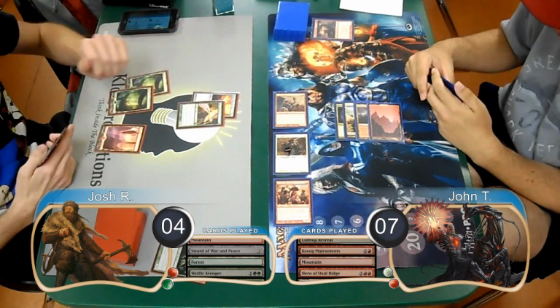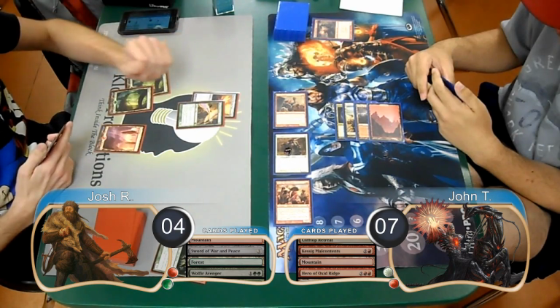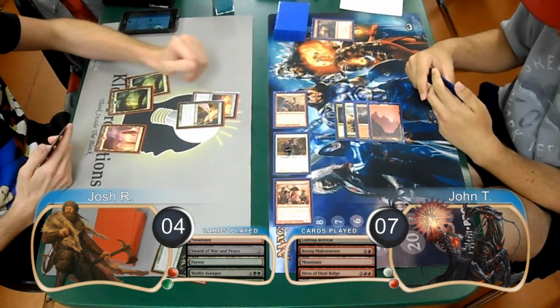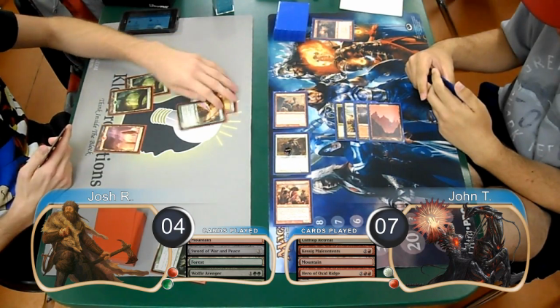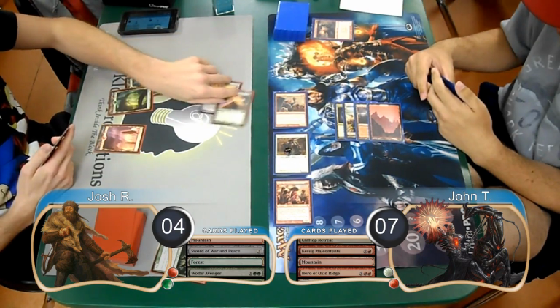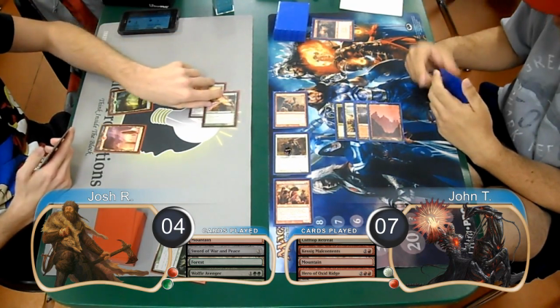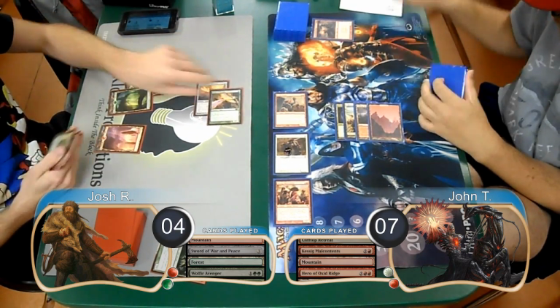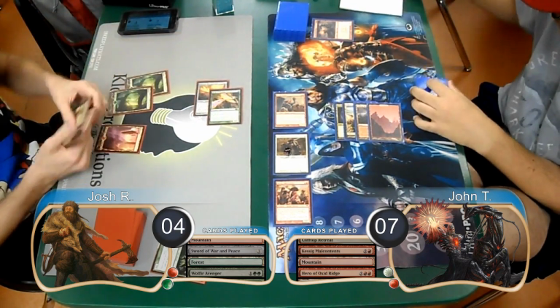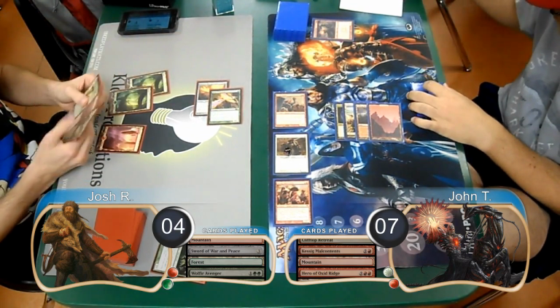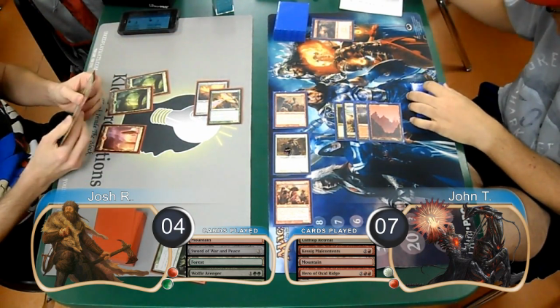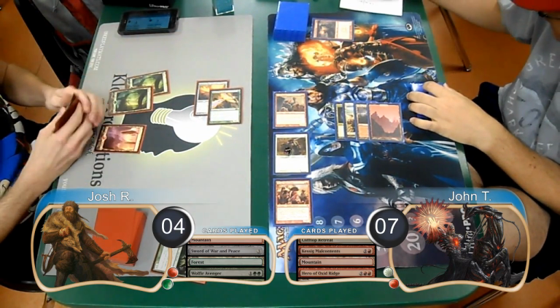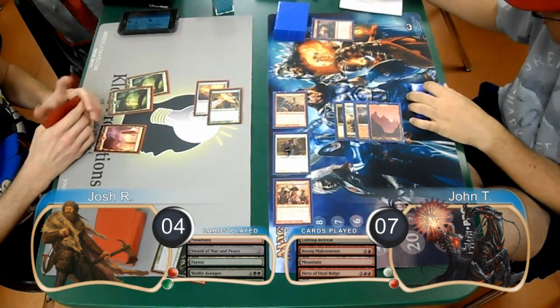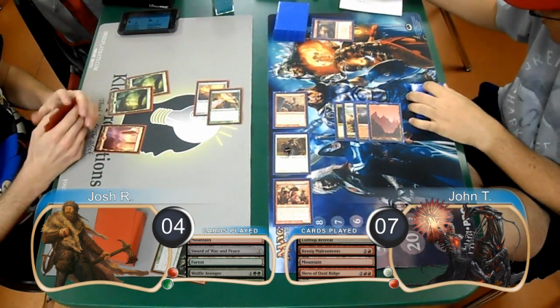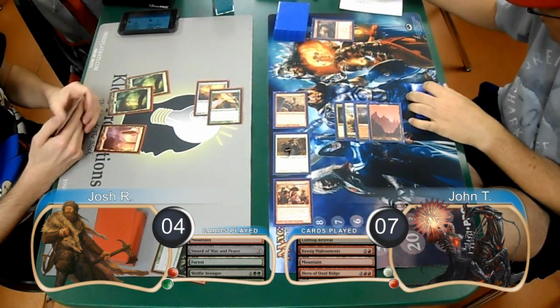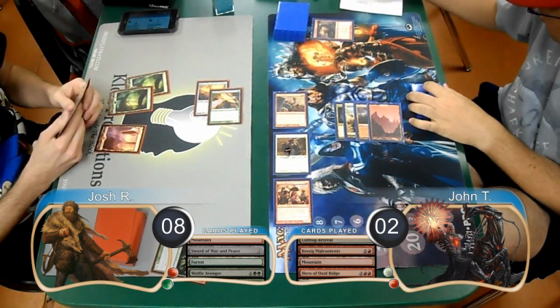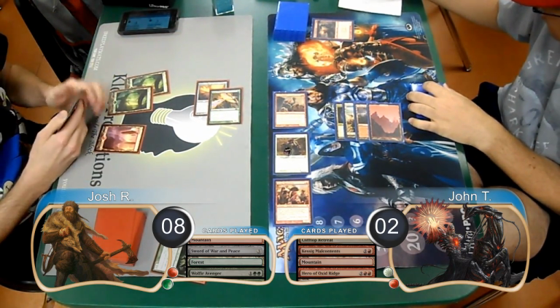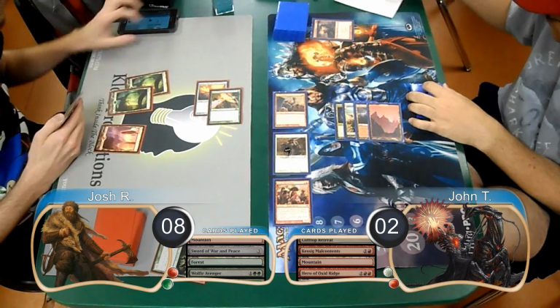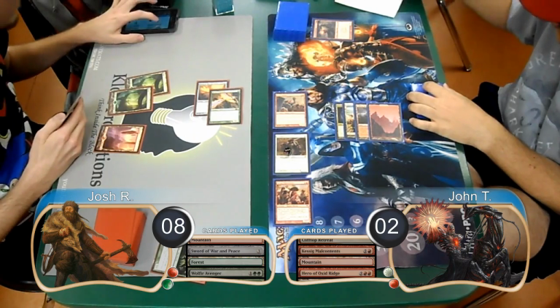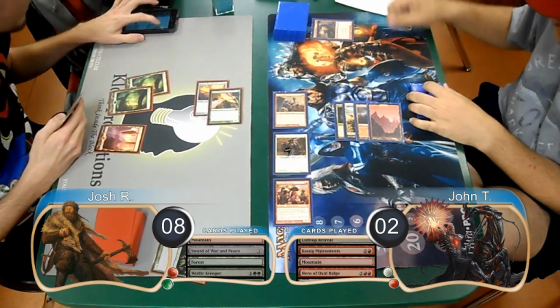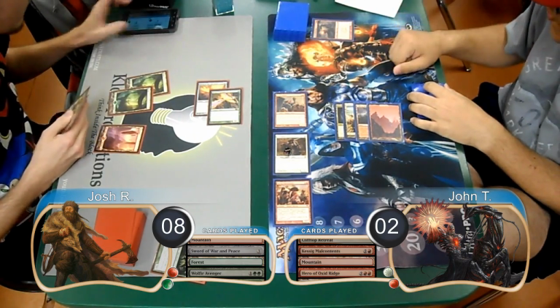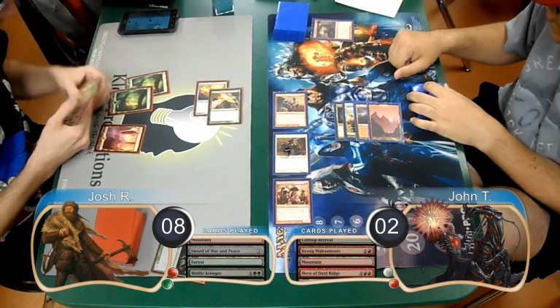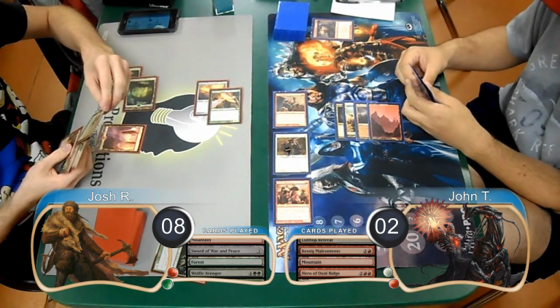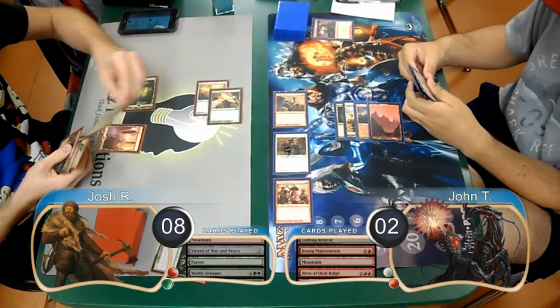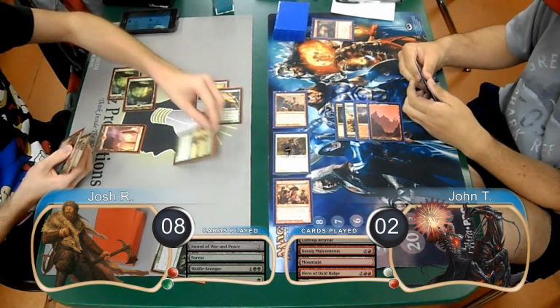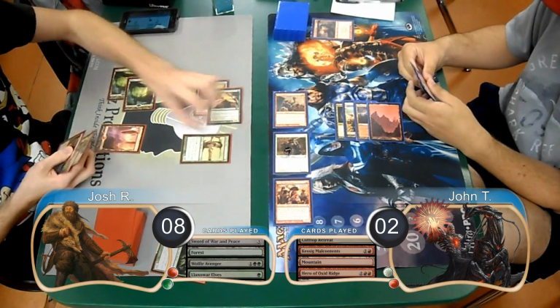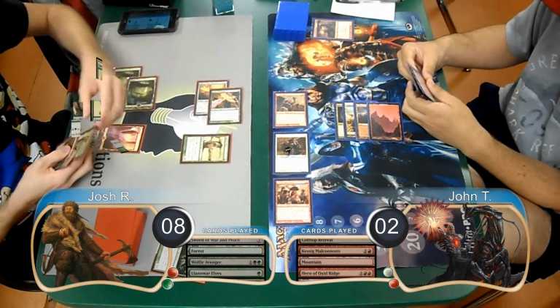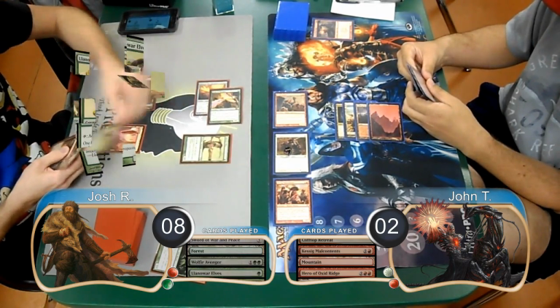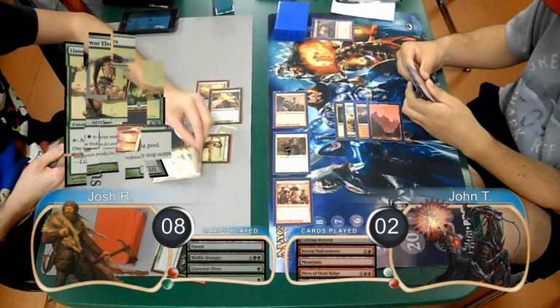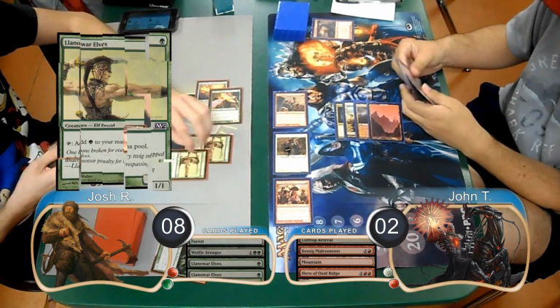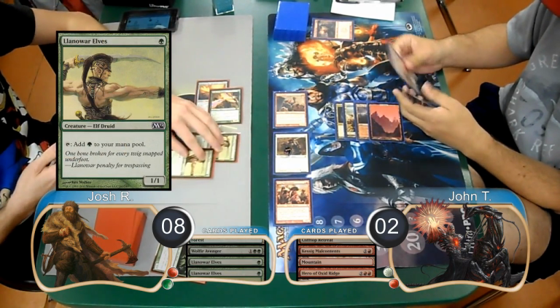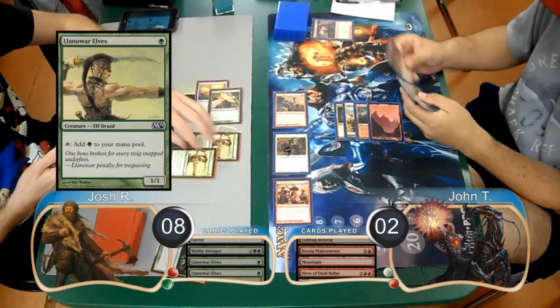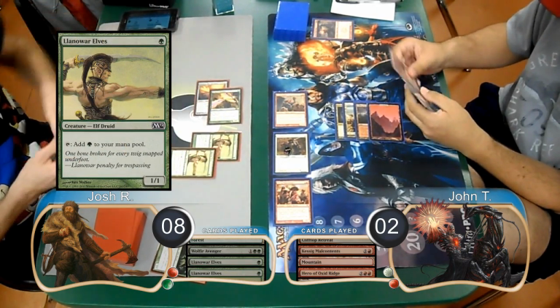Josh attacked with his bird again on his turn, going up to 8 and dropping John down to 2. Then post-combat, he played 2 Llanowar Elves.